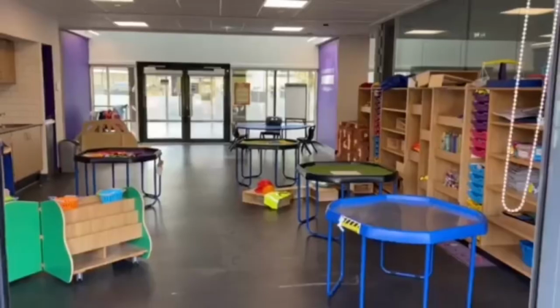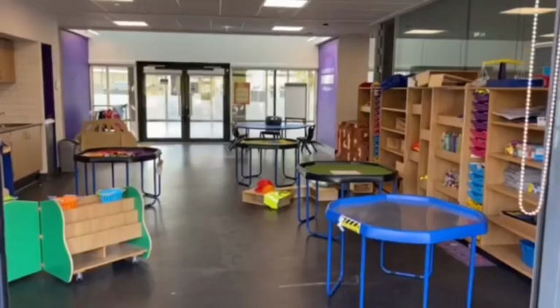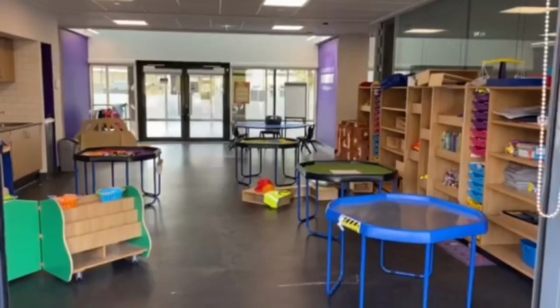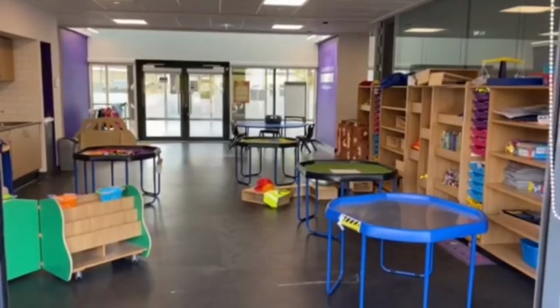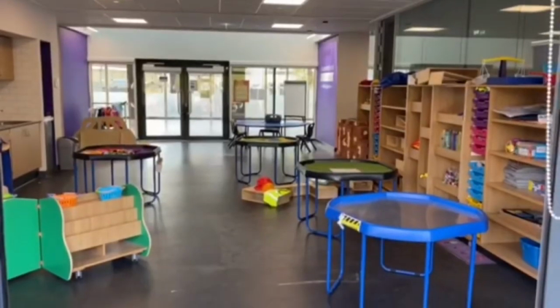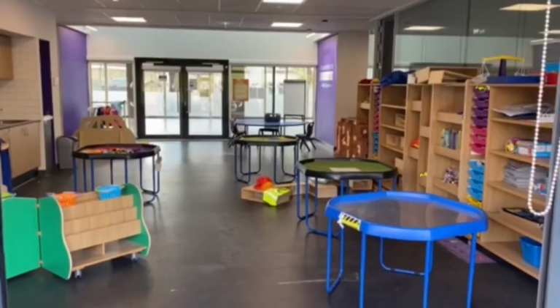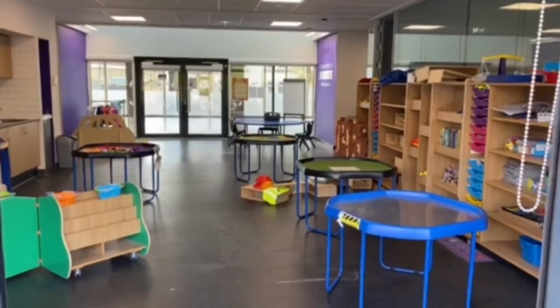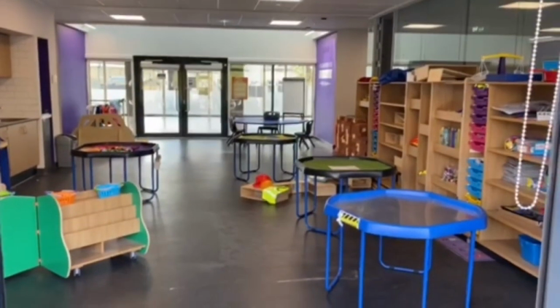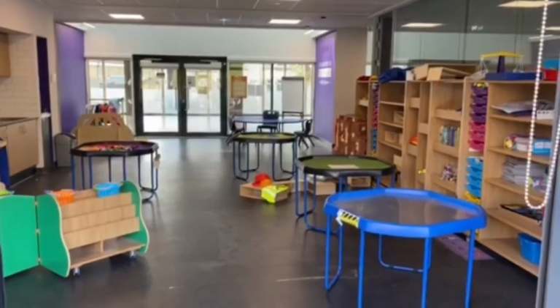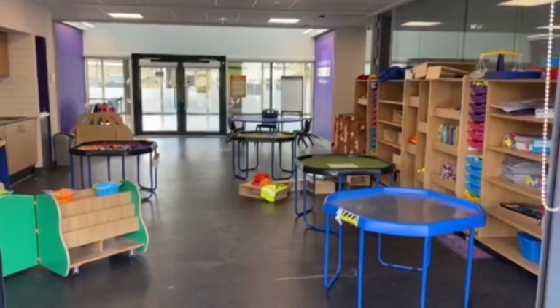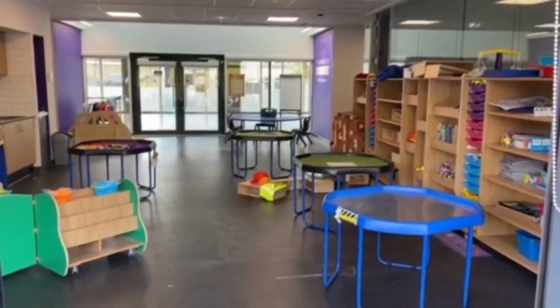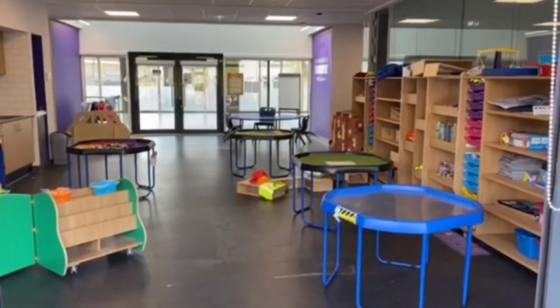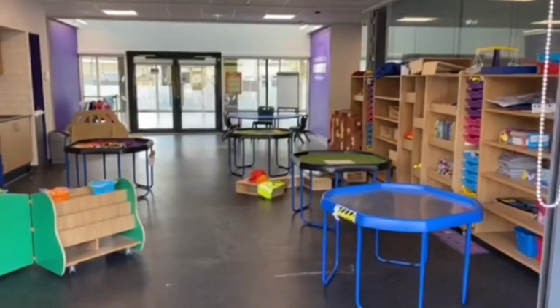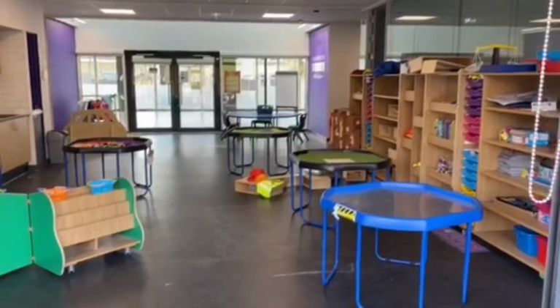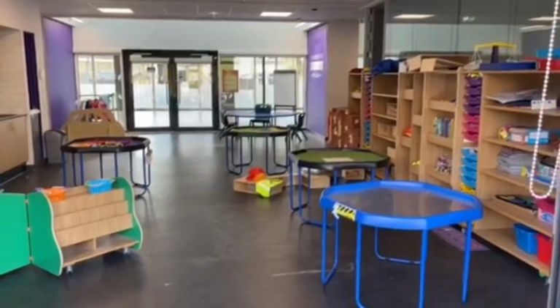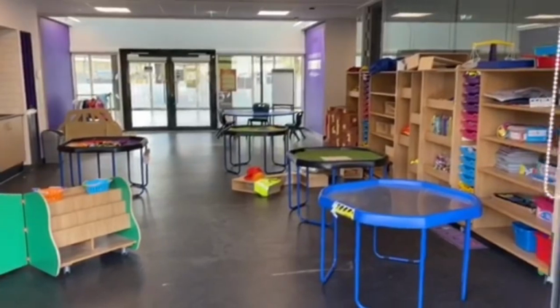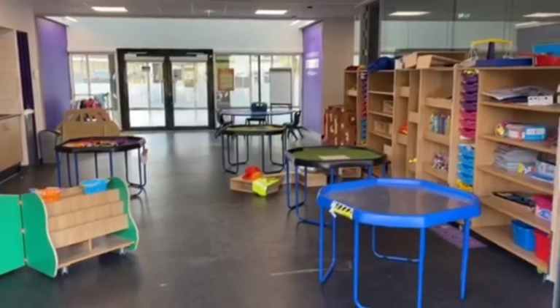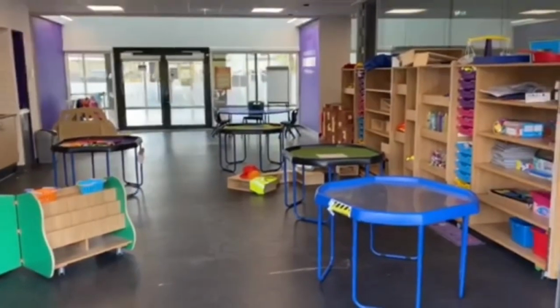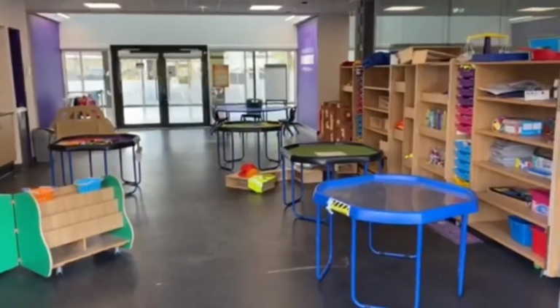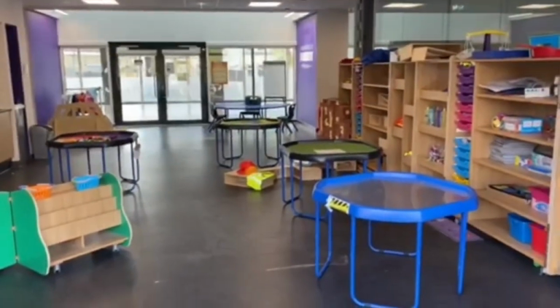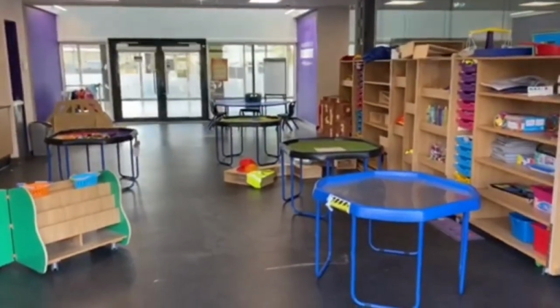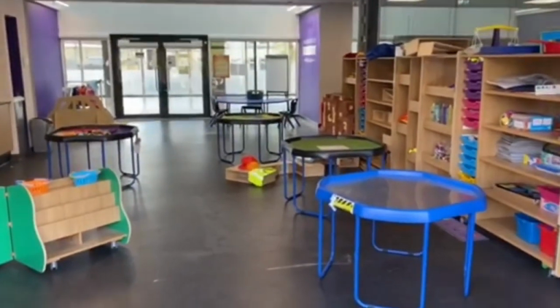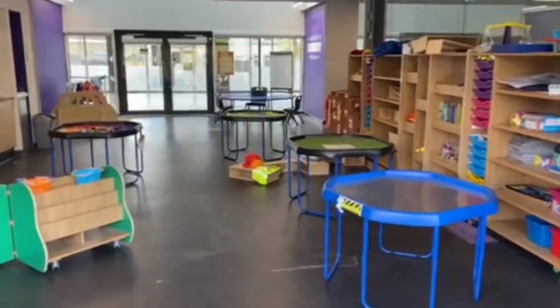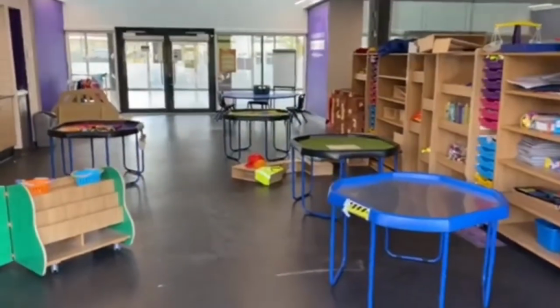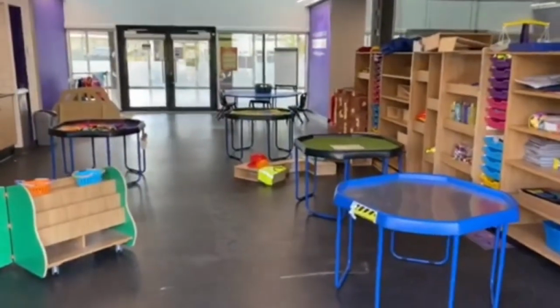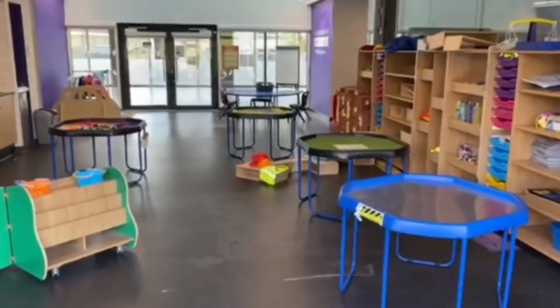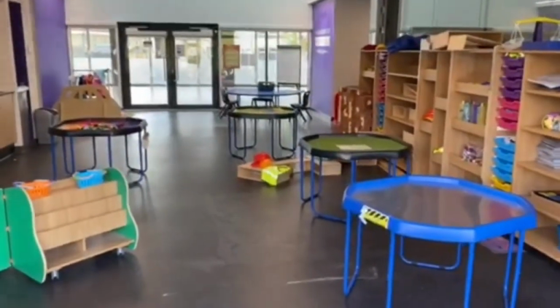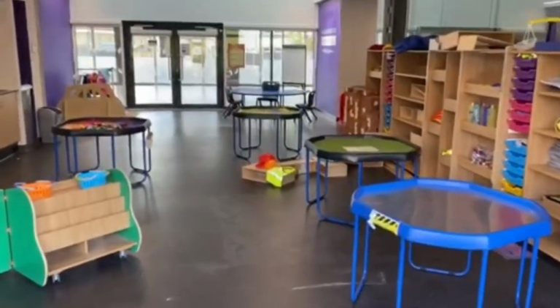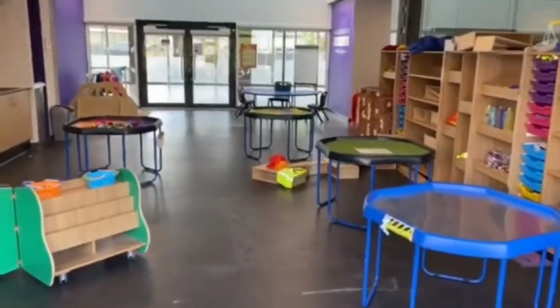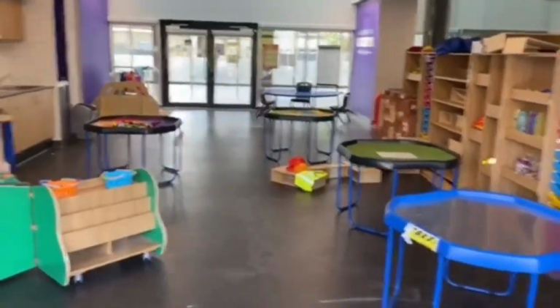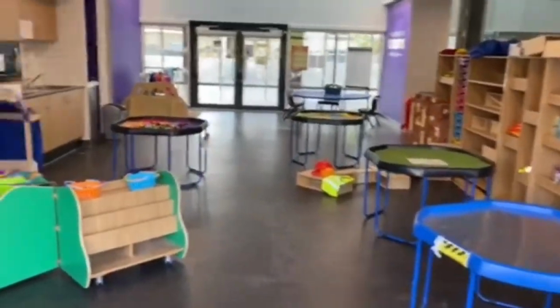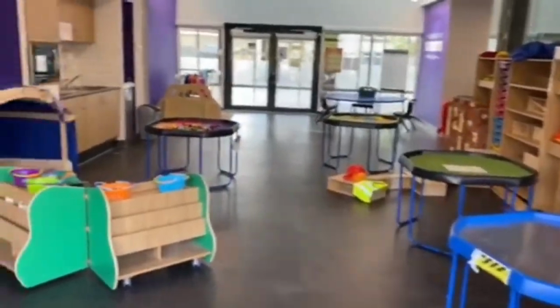This is our infant open area. The boys and girls use this as part of their learning through play. There are lots of fun things to play with while learning.